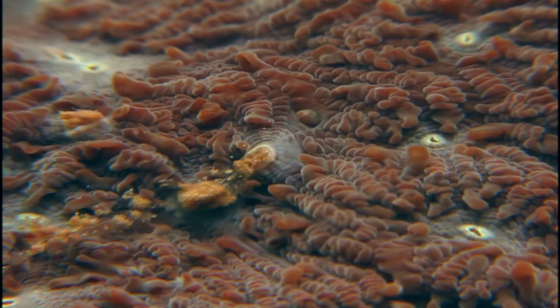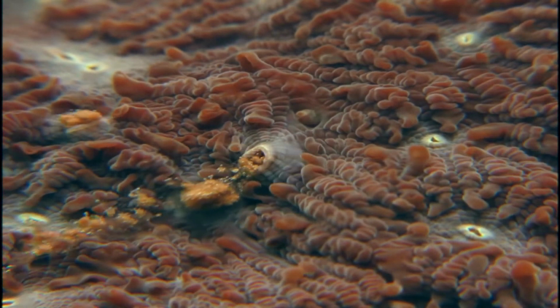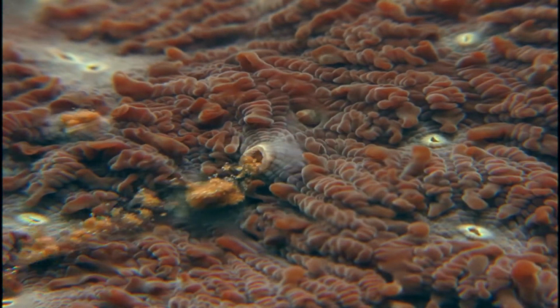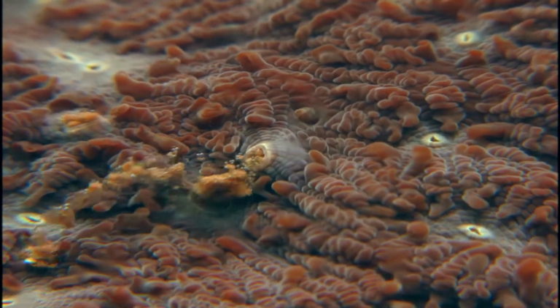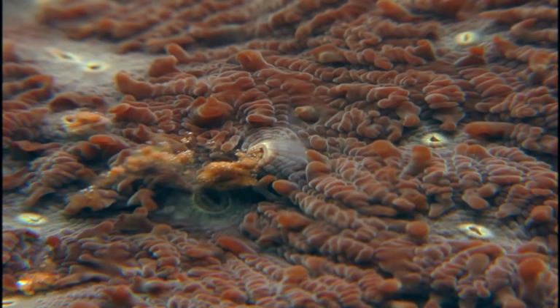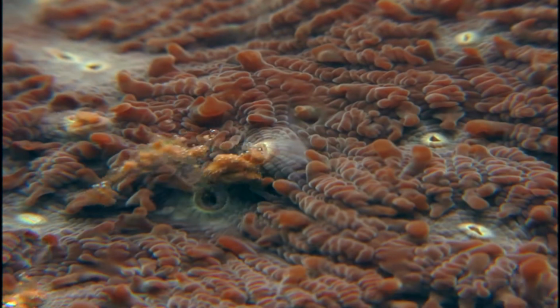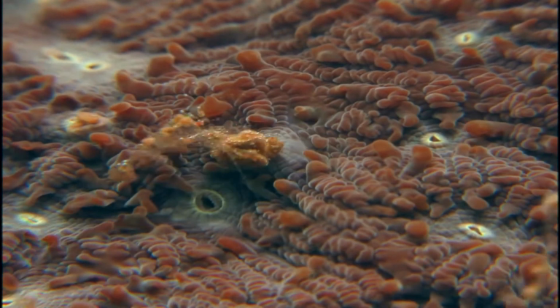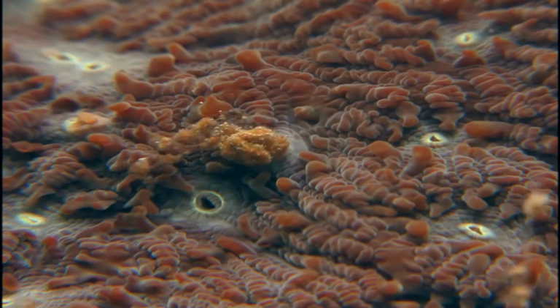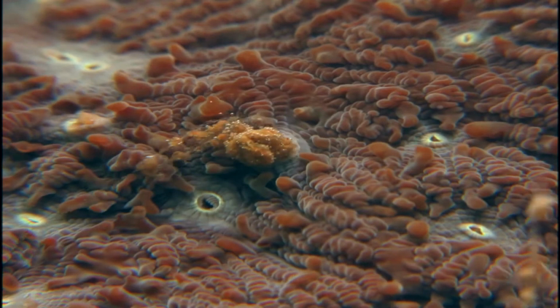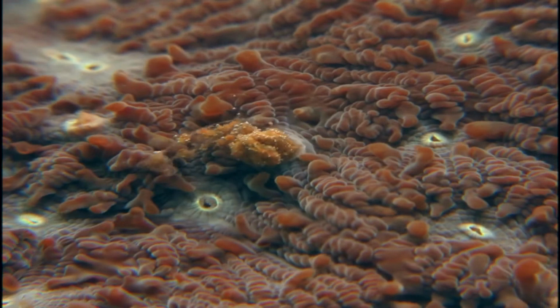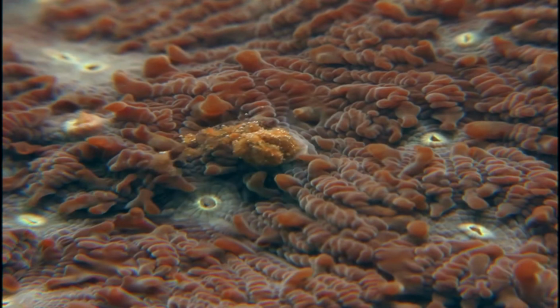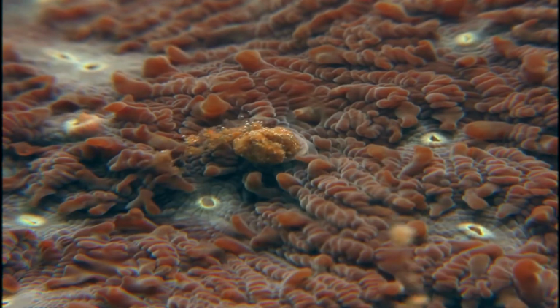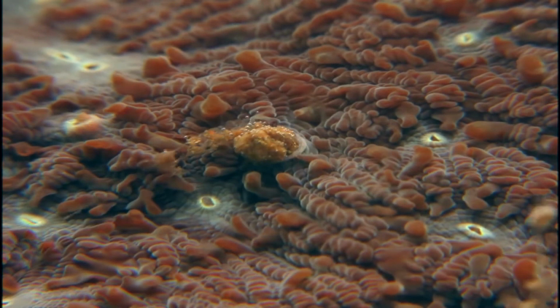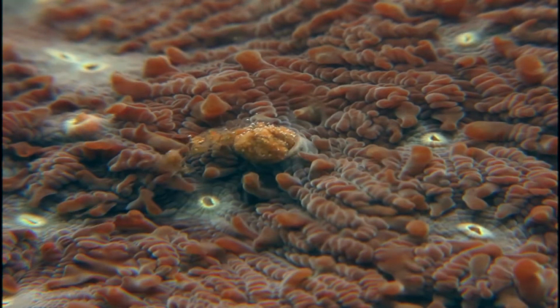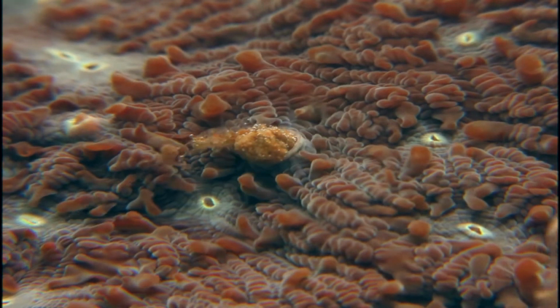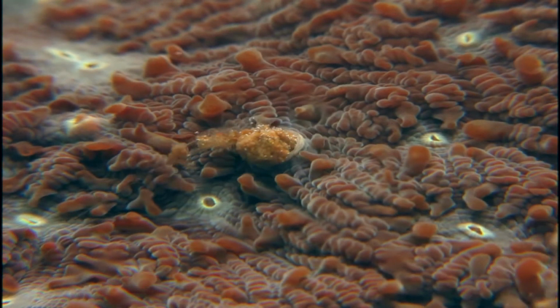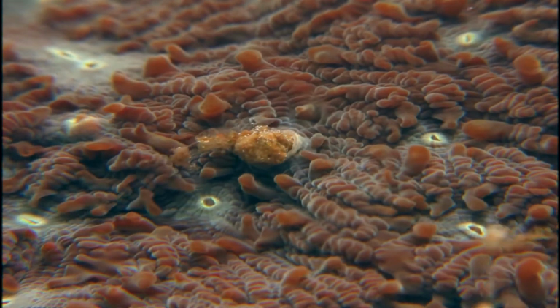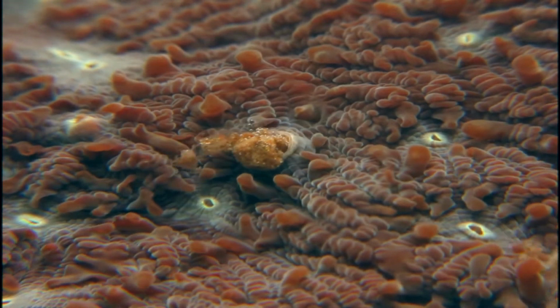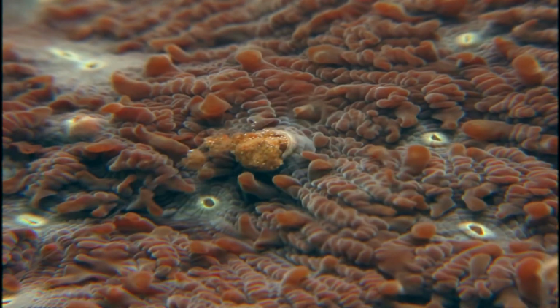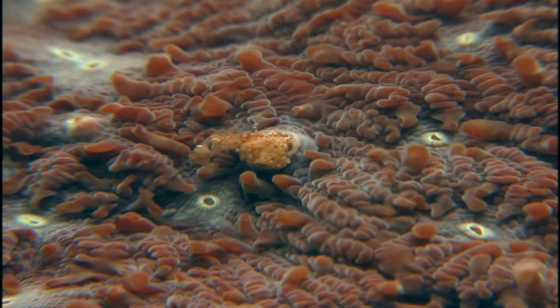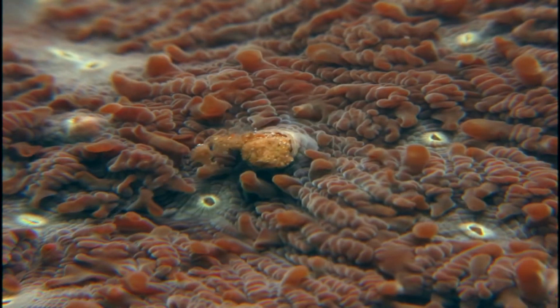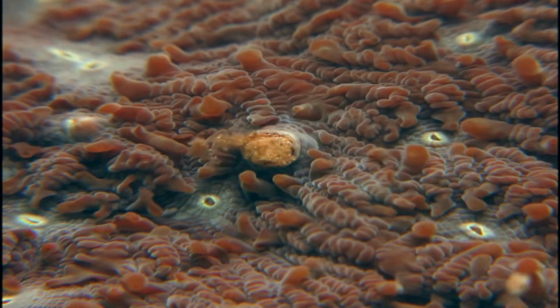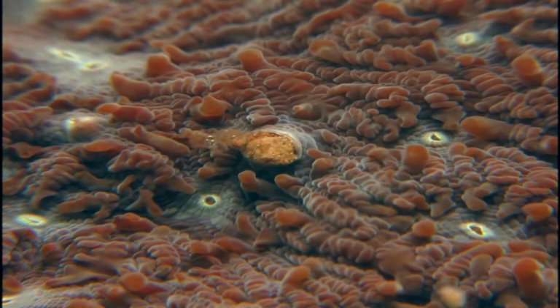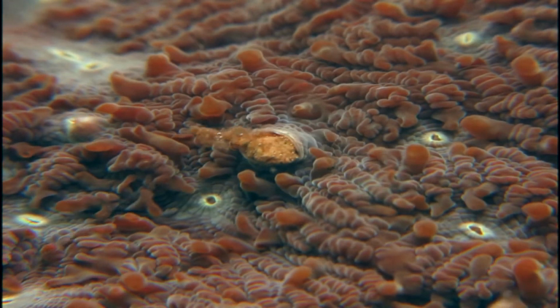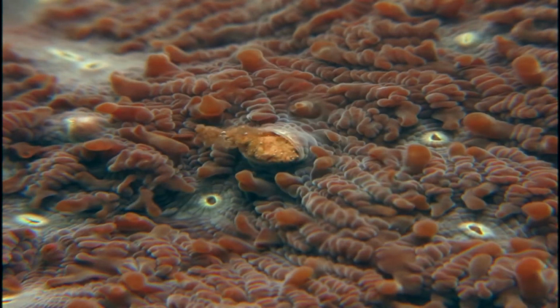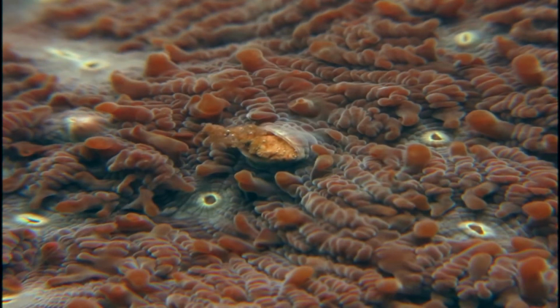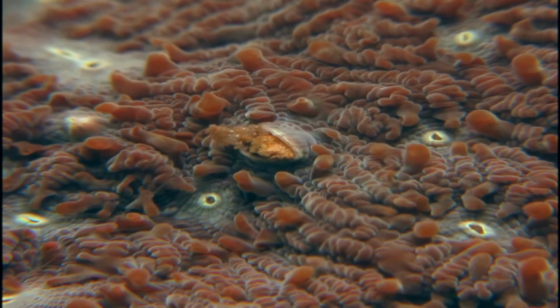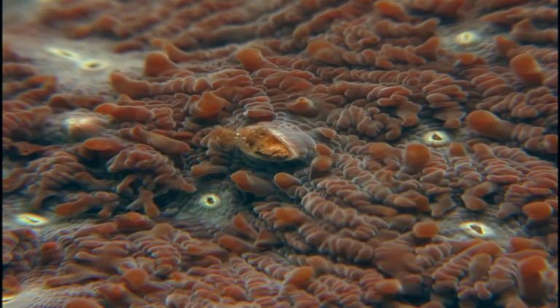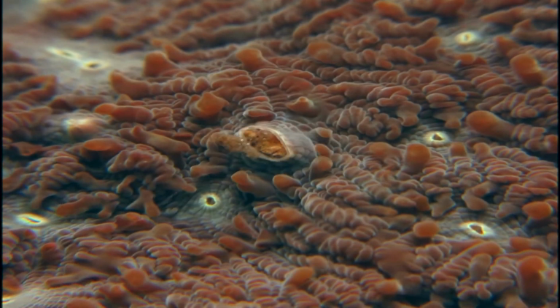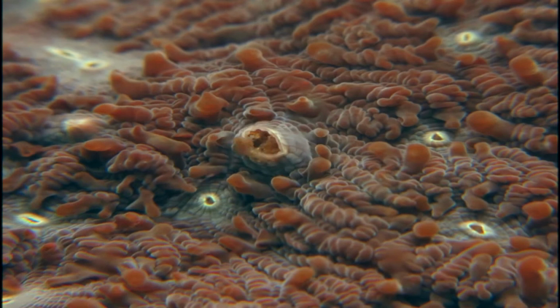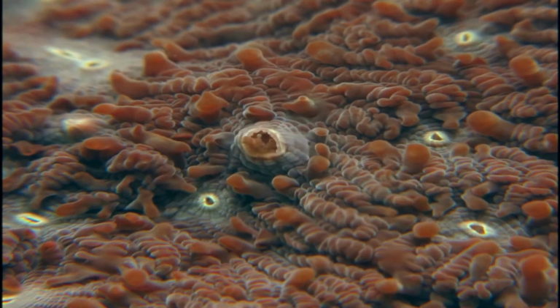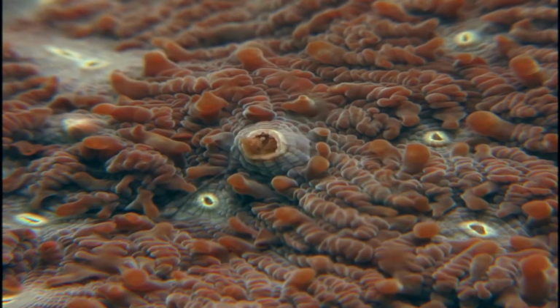Here, corals were fed with some fish poop. Nutrient uptake from the environment and a whole digestion process were documented.